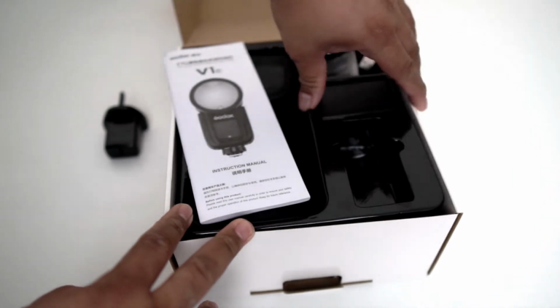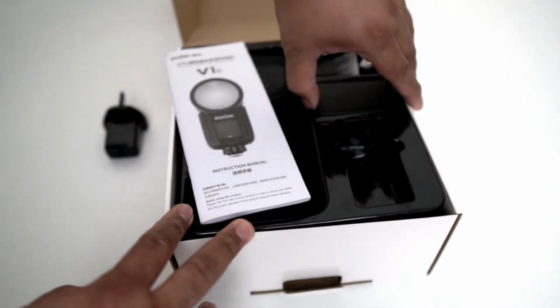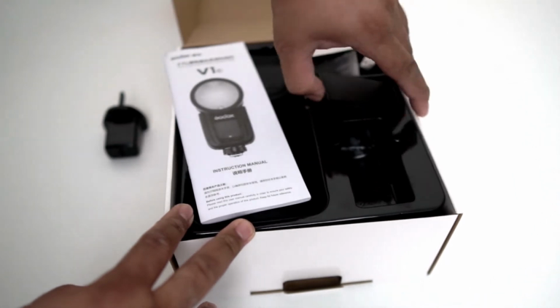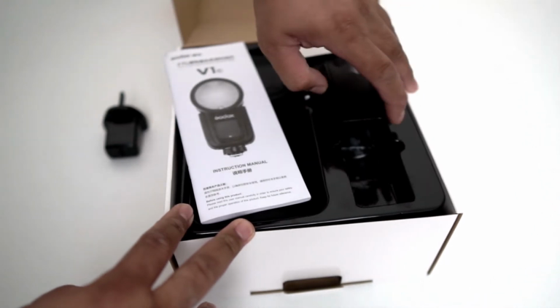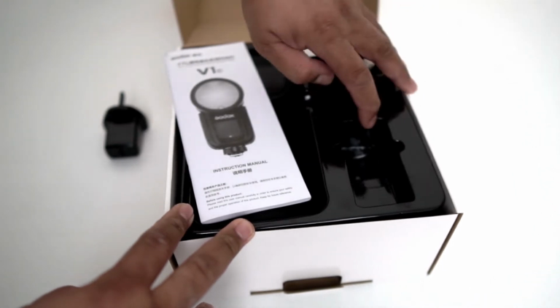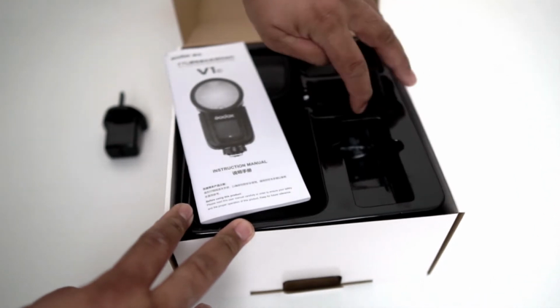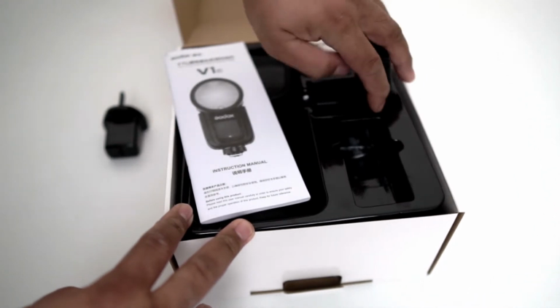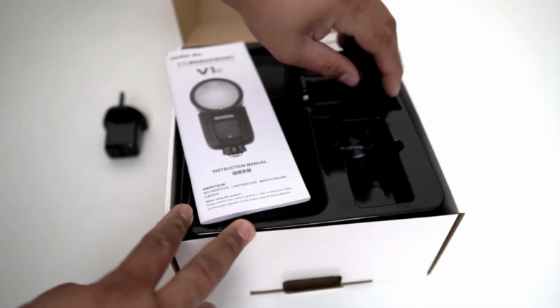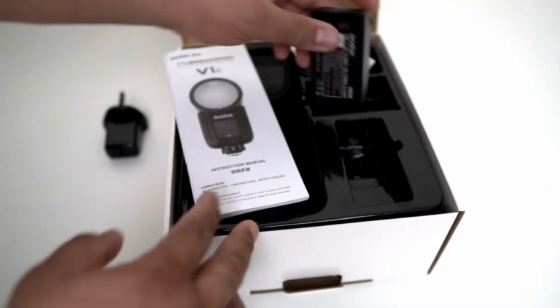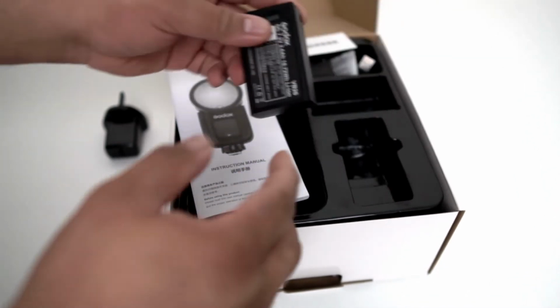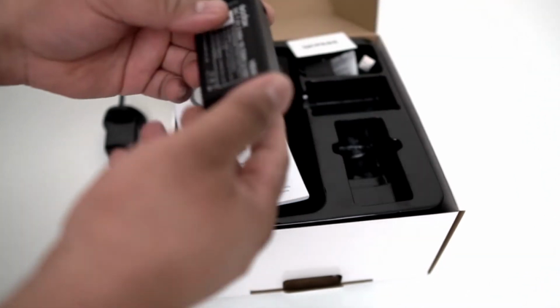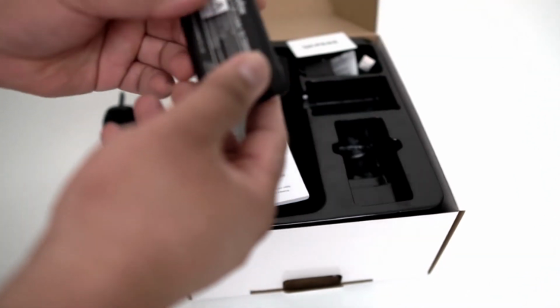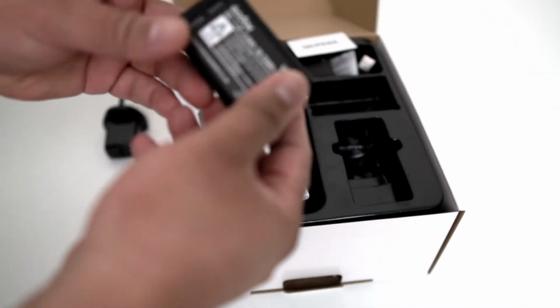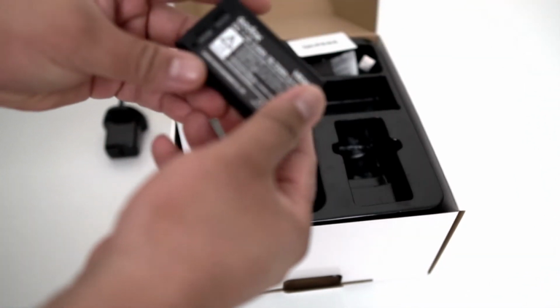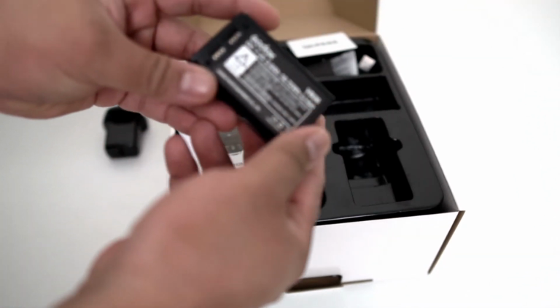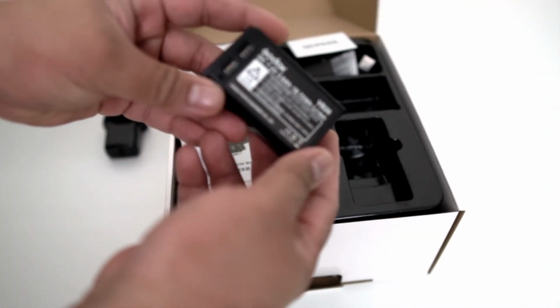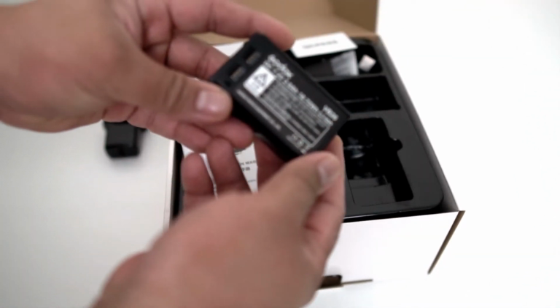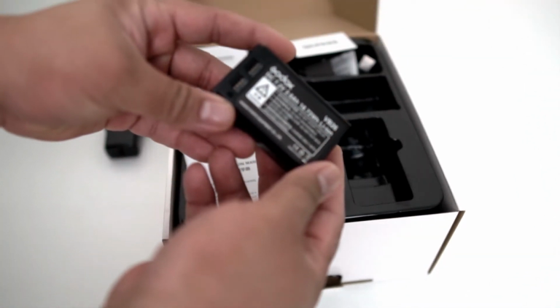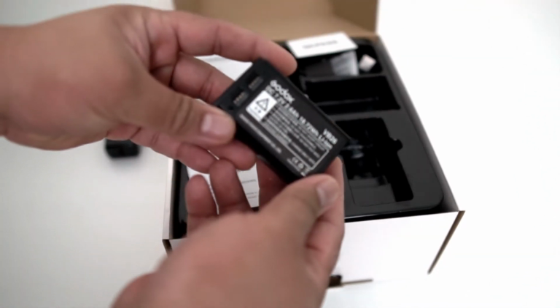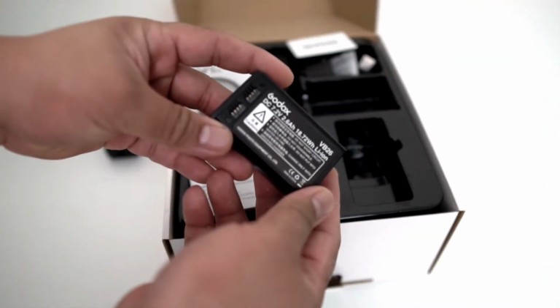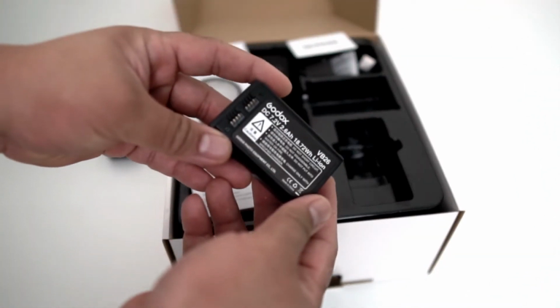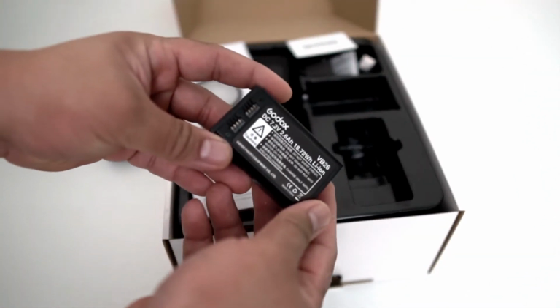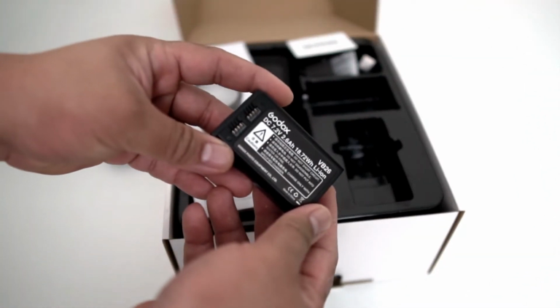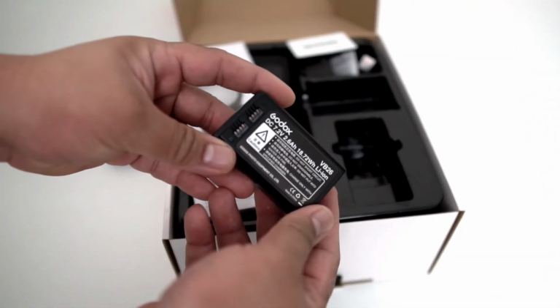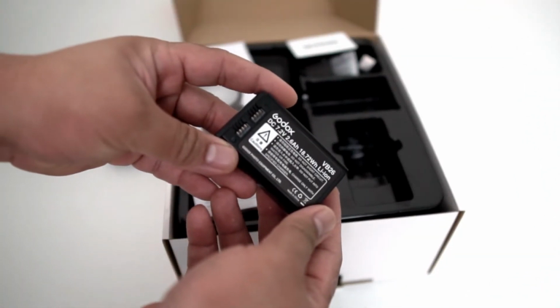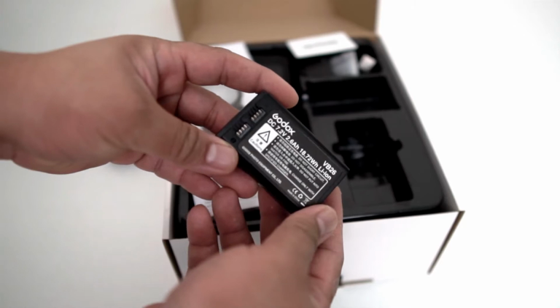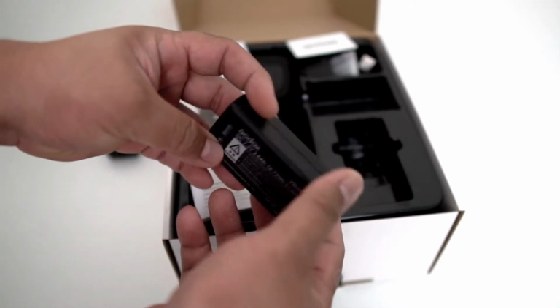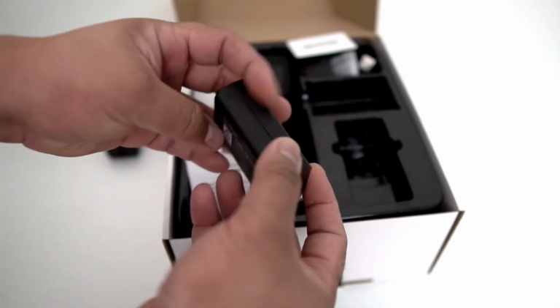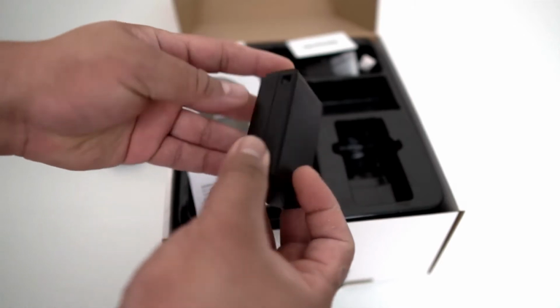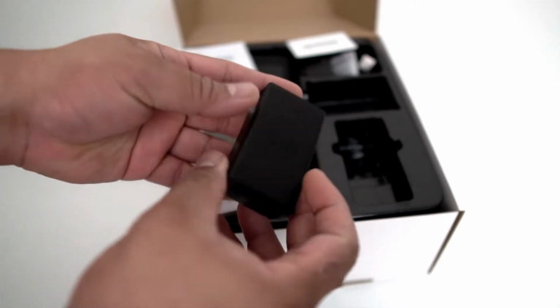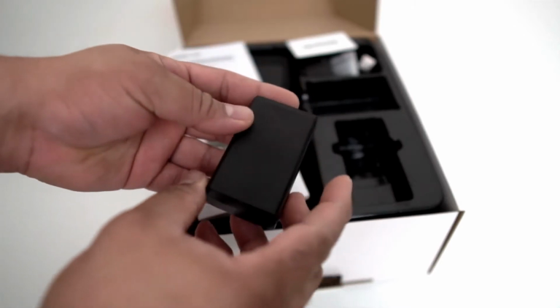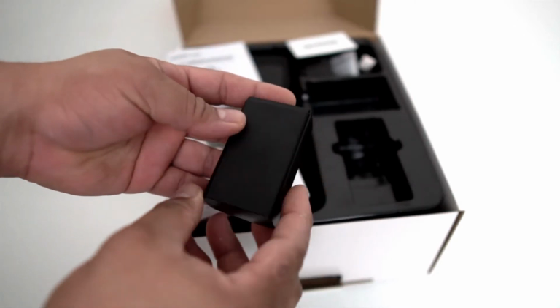The Godox VB26 lithium-ion battery. This is DC powered with 7.2 volts.